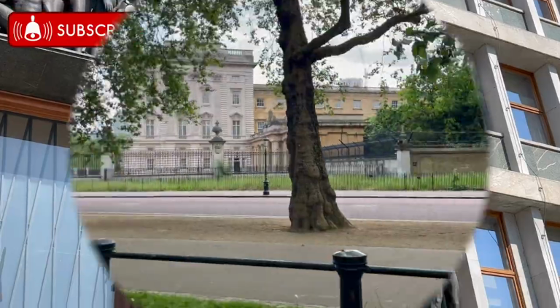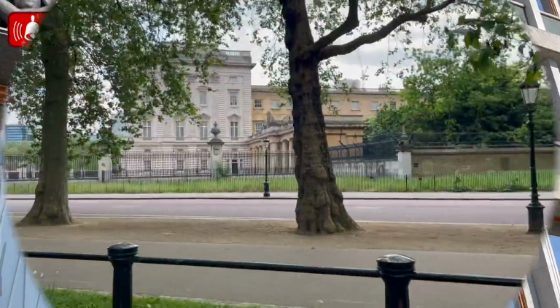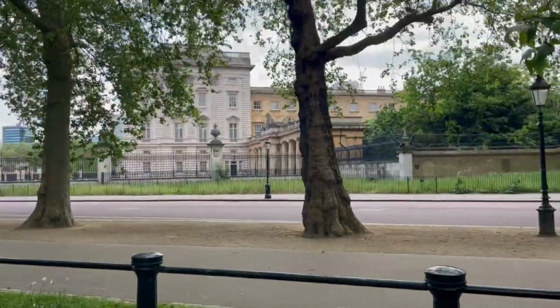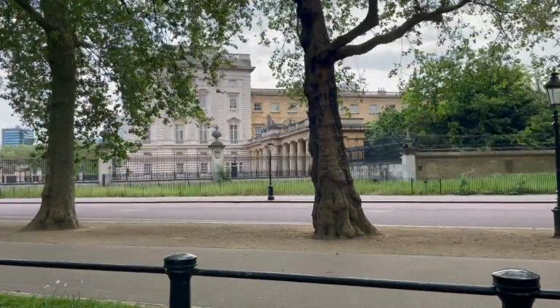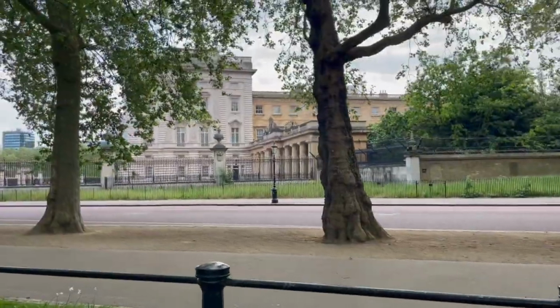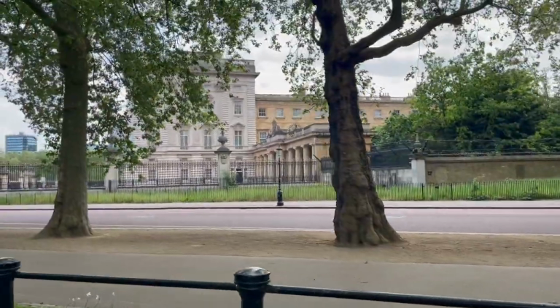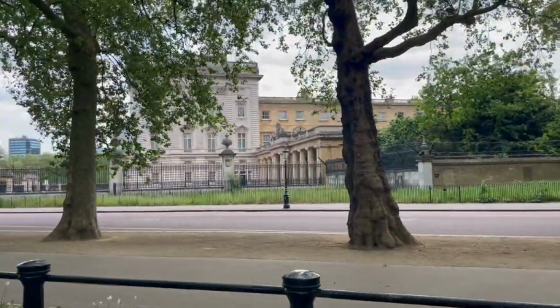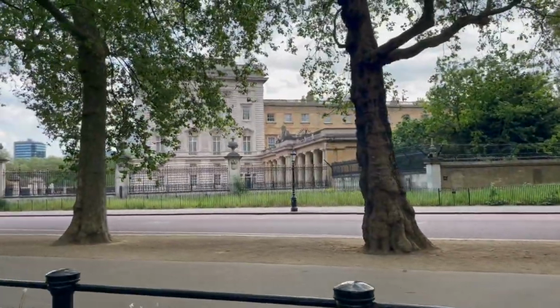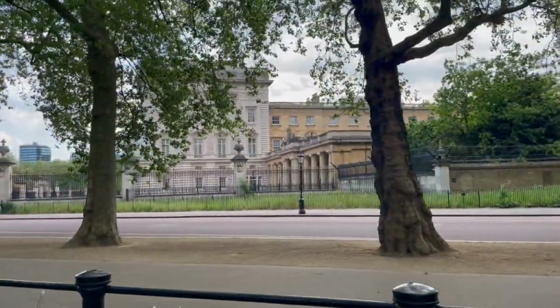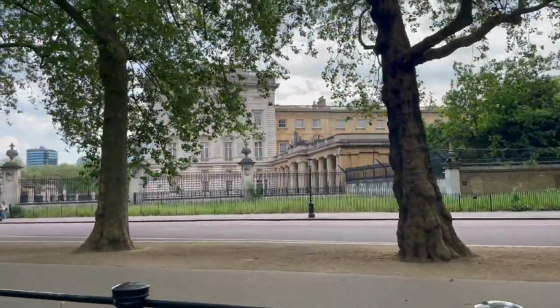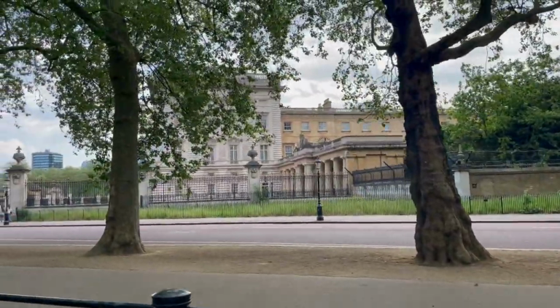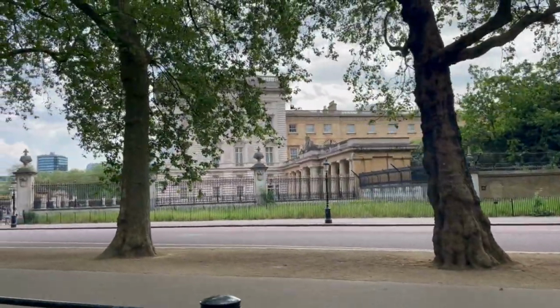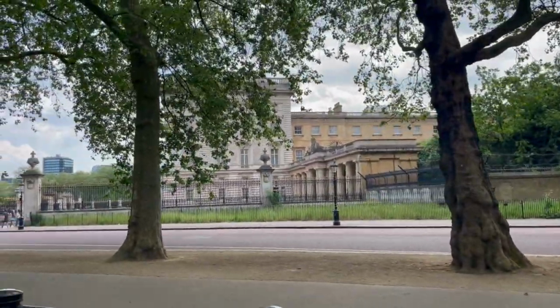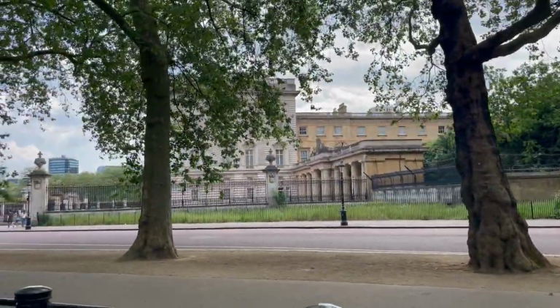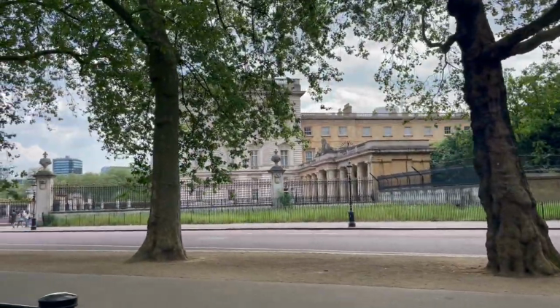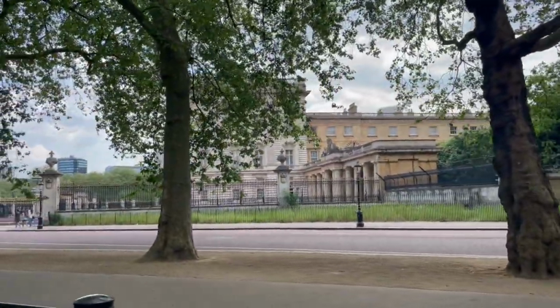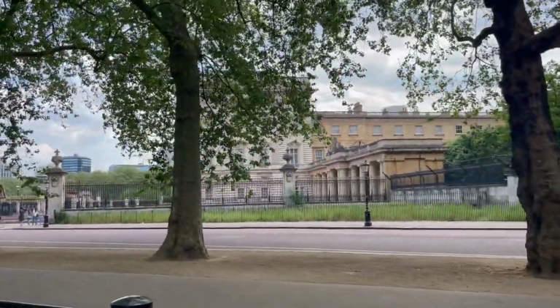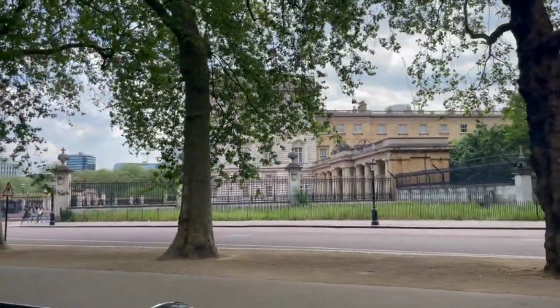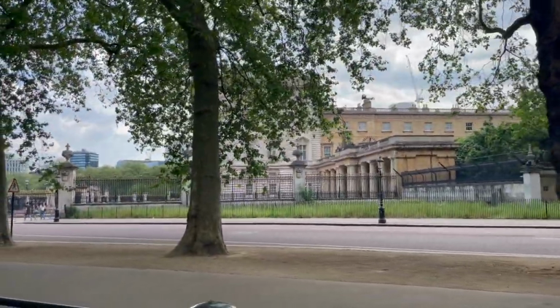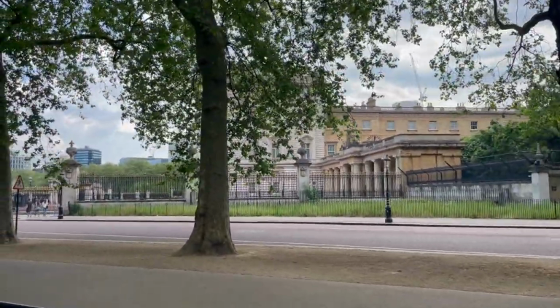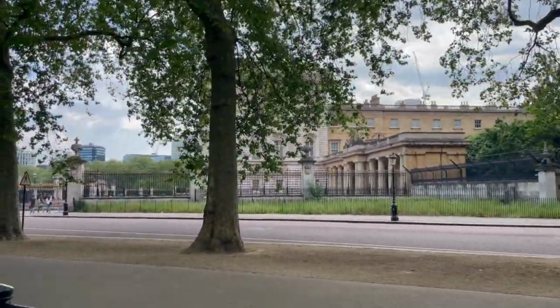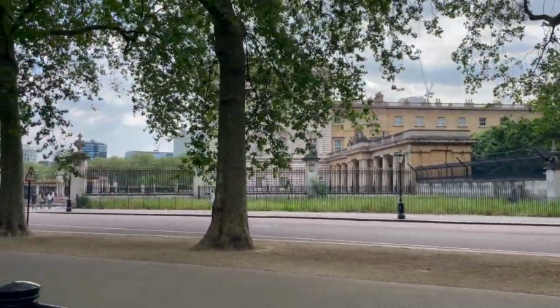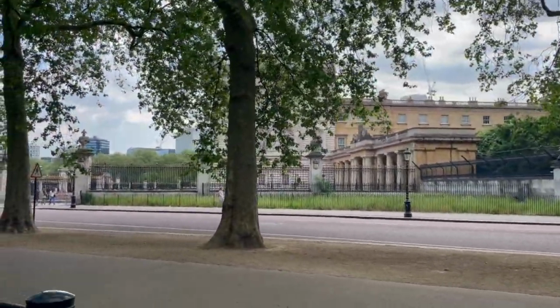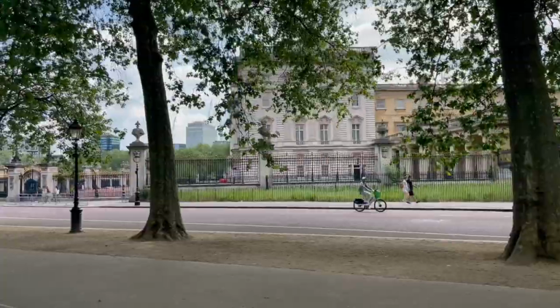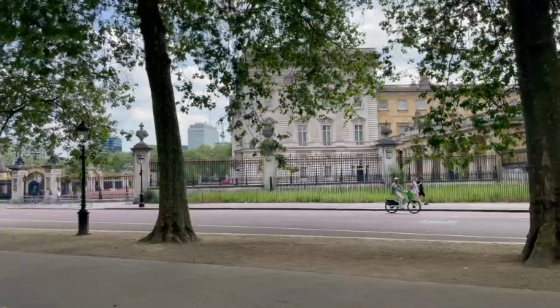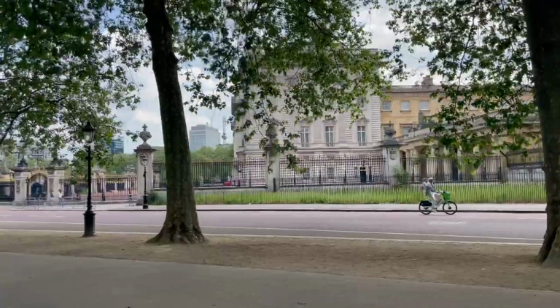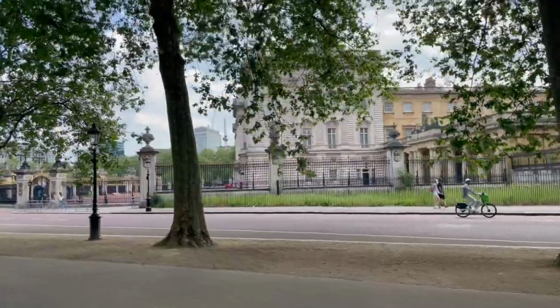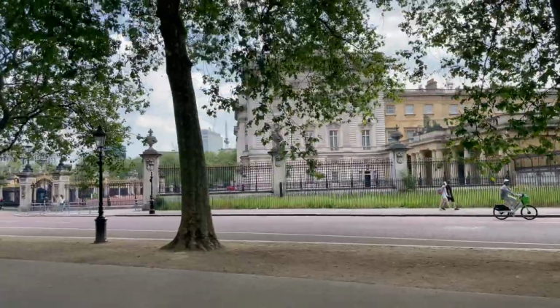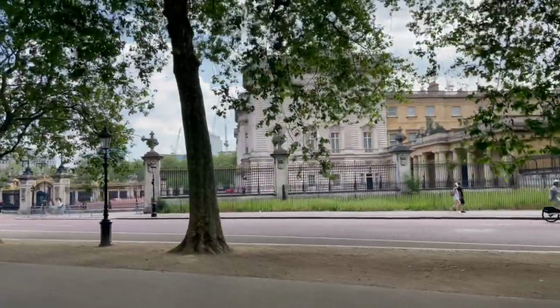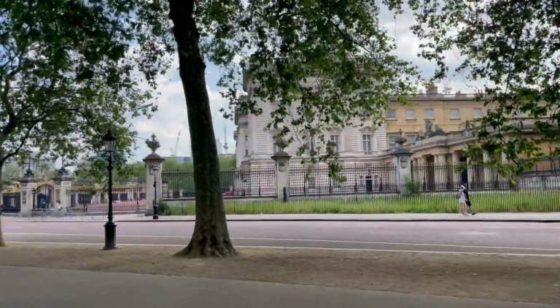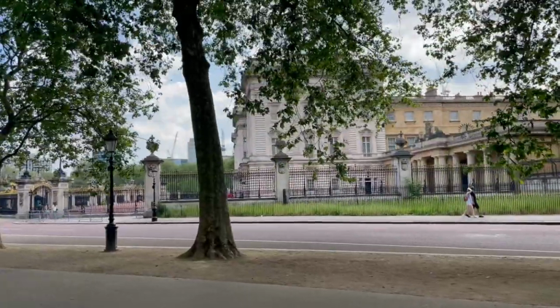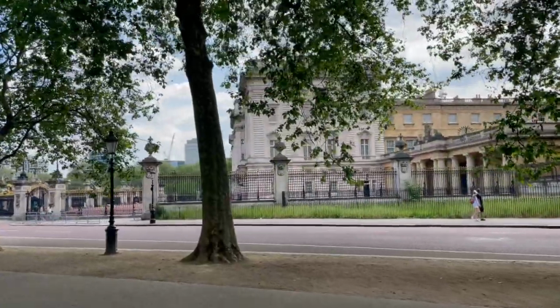So now we are approaching Buckingham Palace. And here we are, everyone.